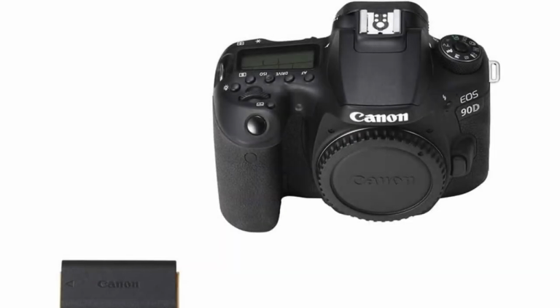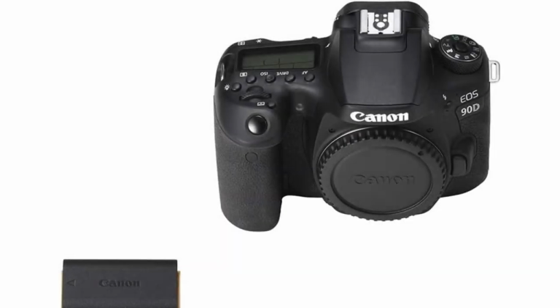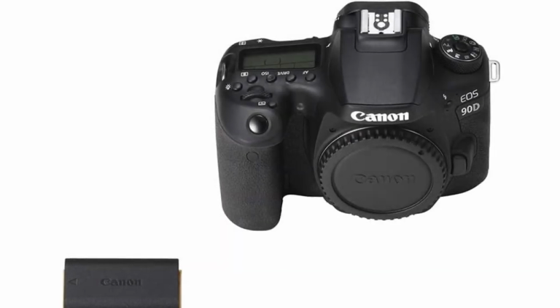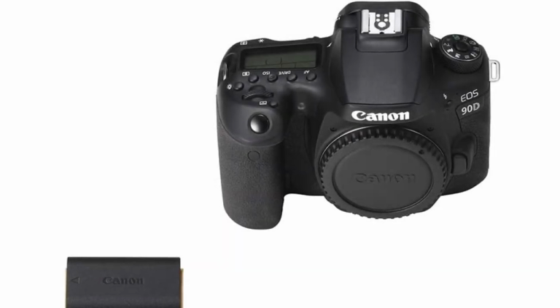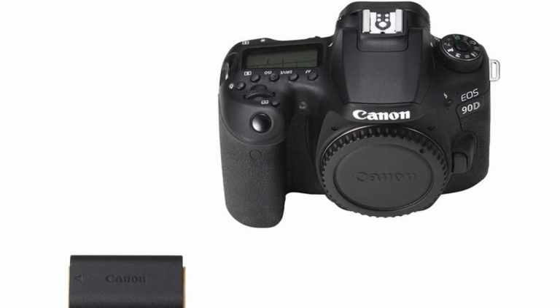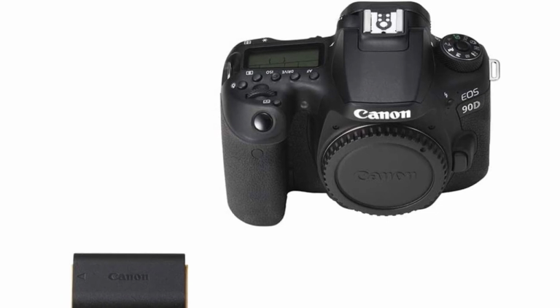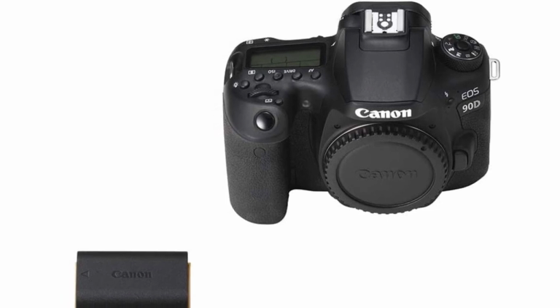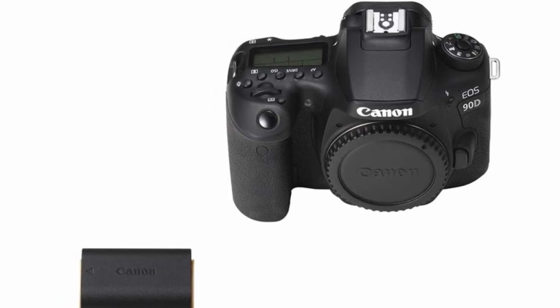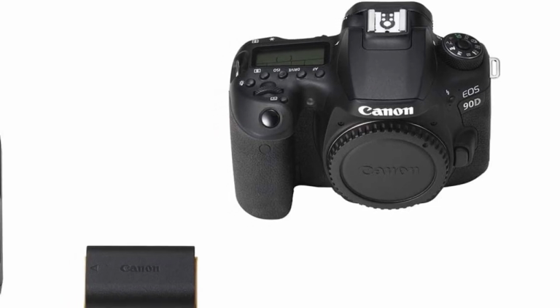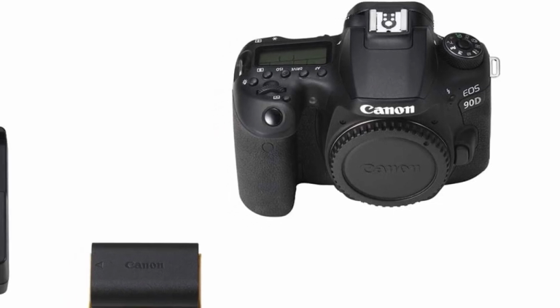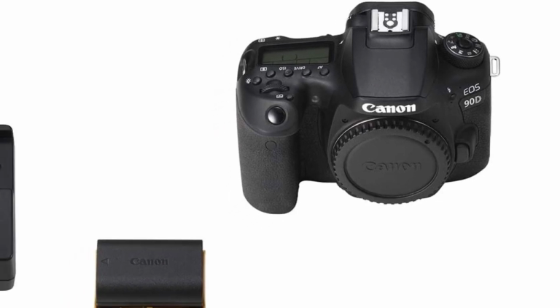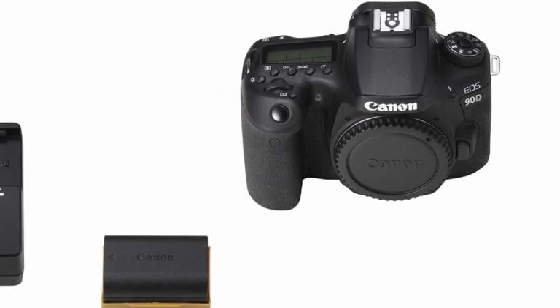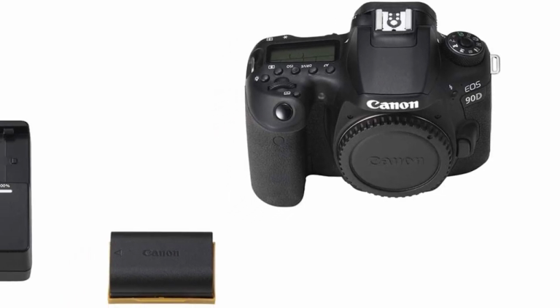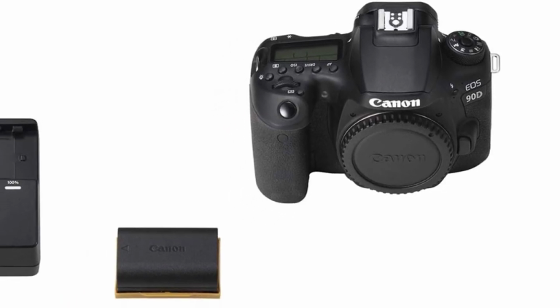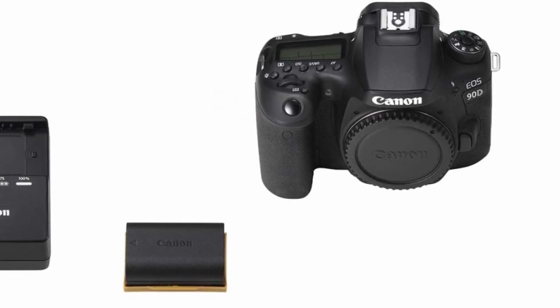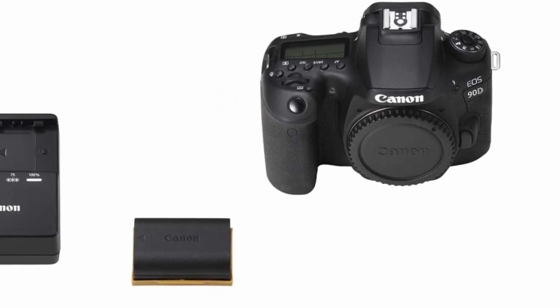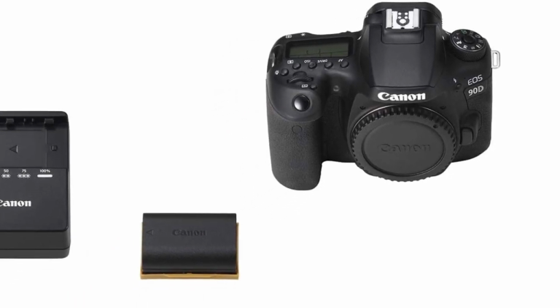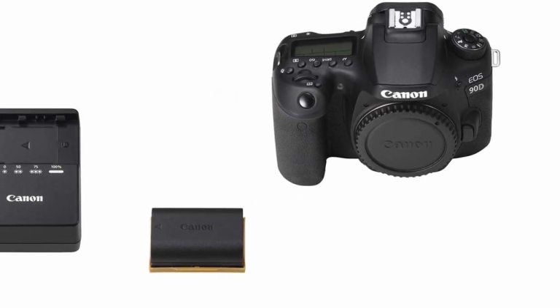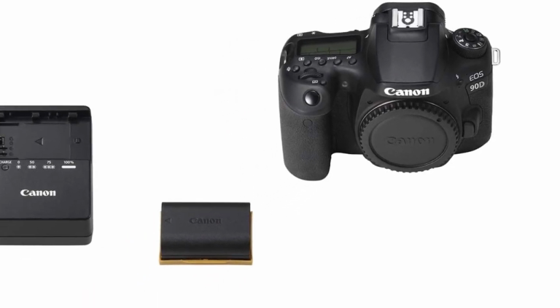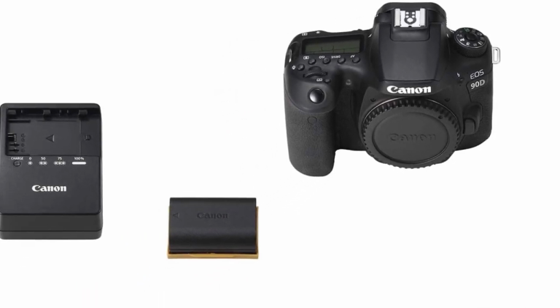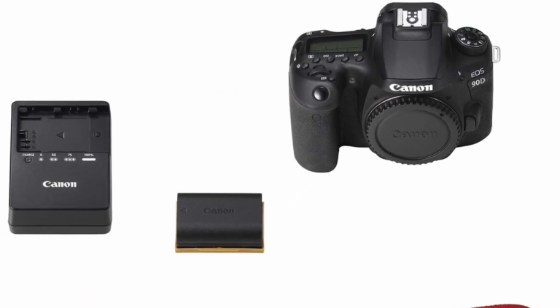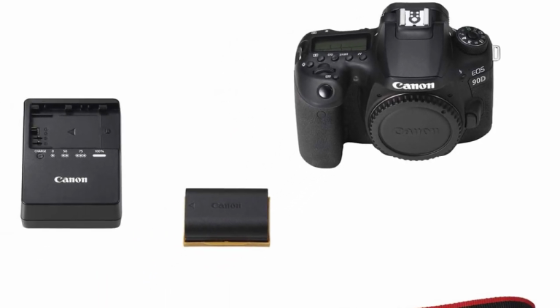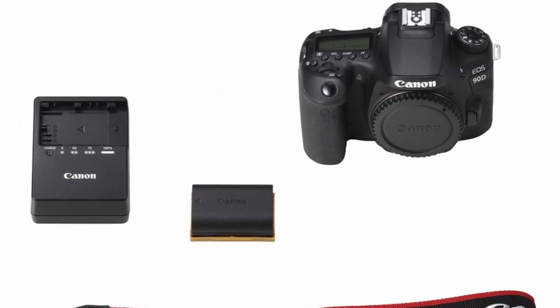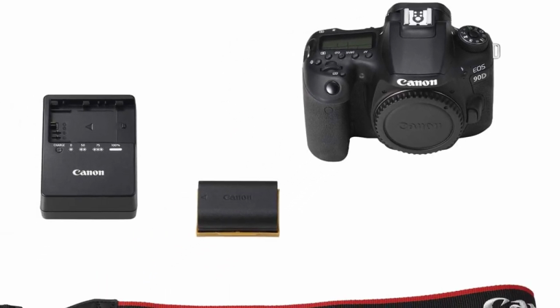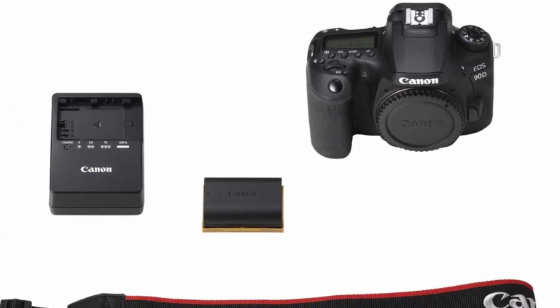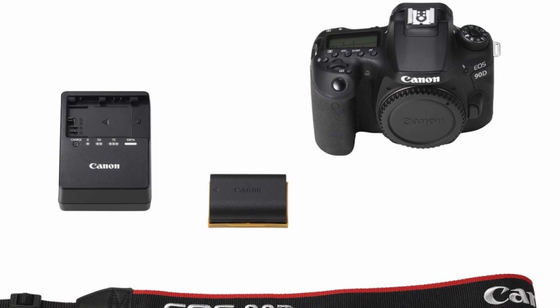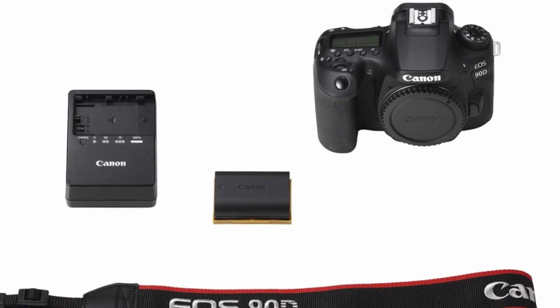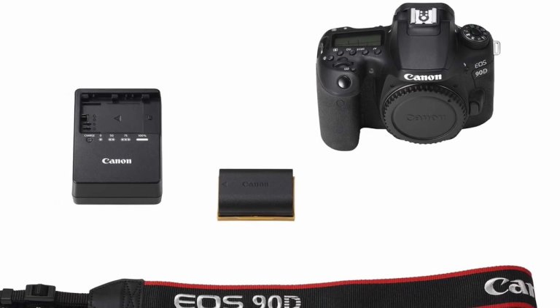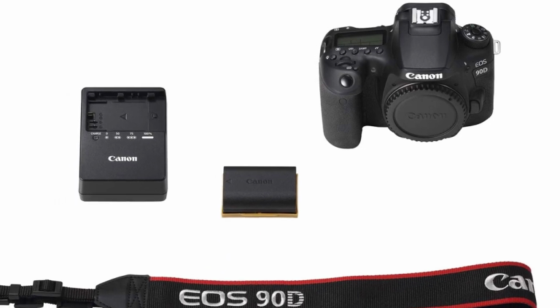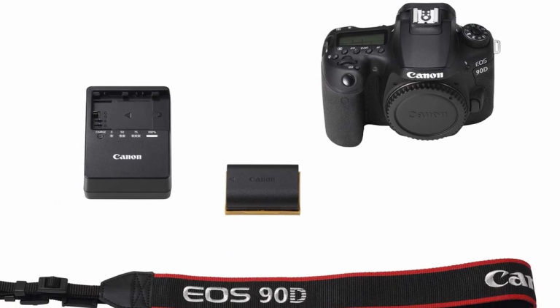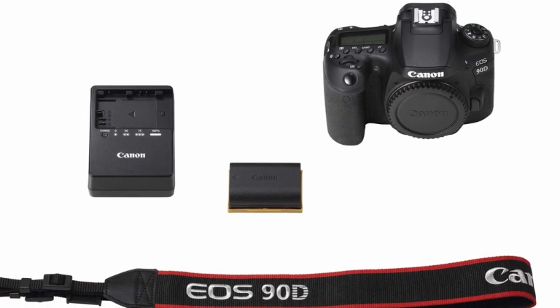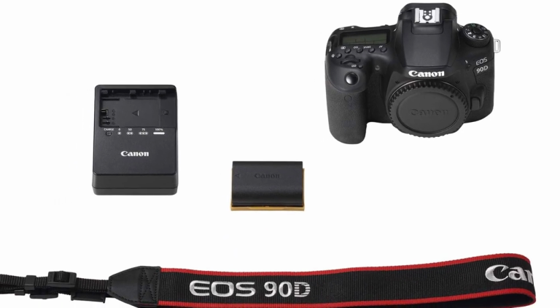It also boasts uncropped 4K video and a fully articulating touchscreen, making it a breeze to shoot using live view in any orientation.